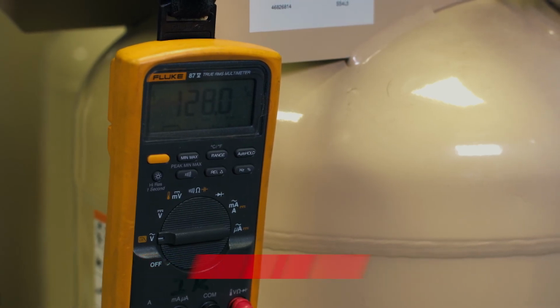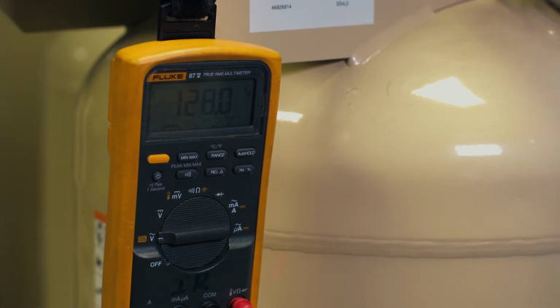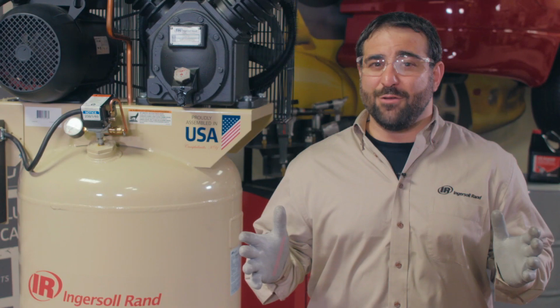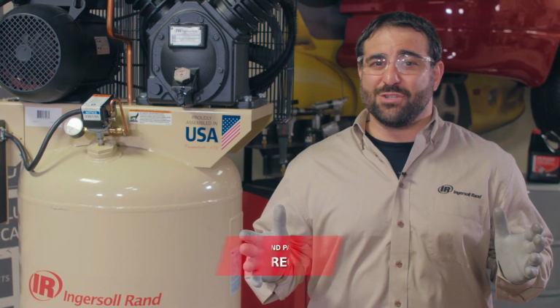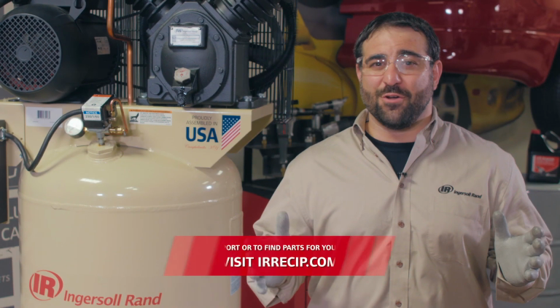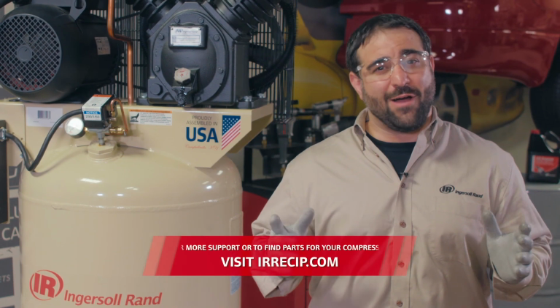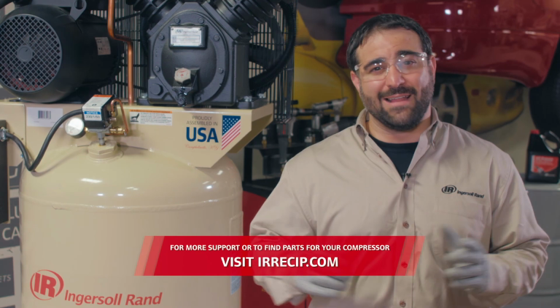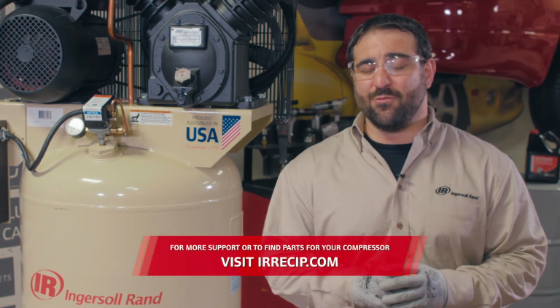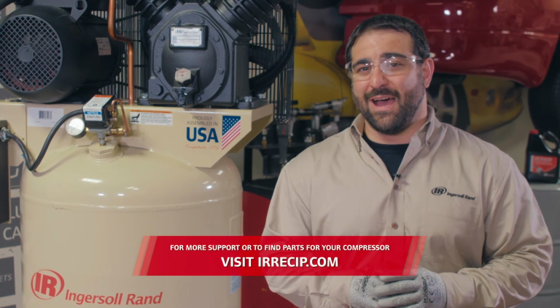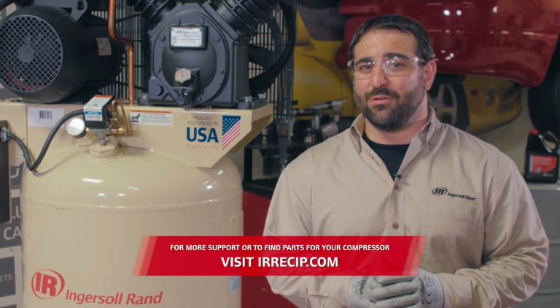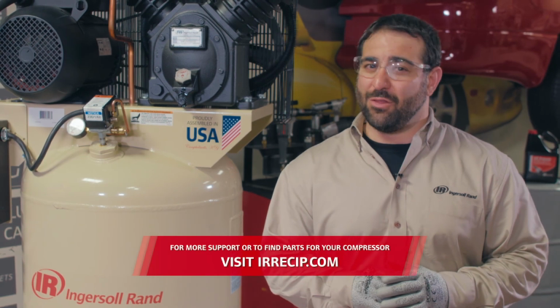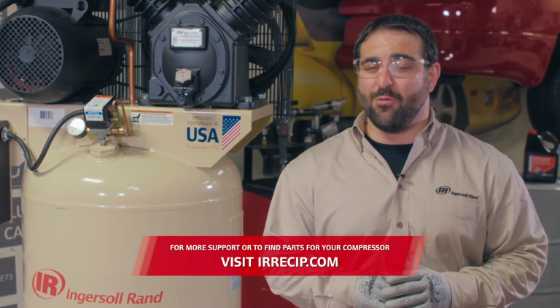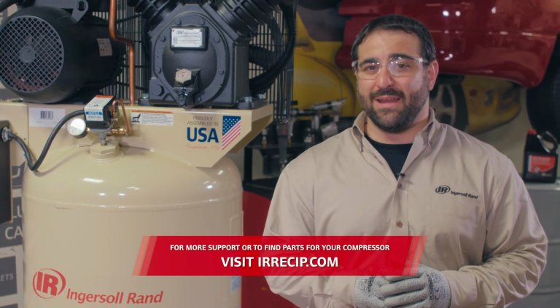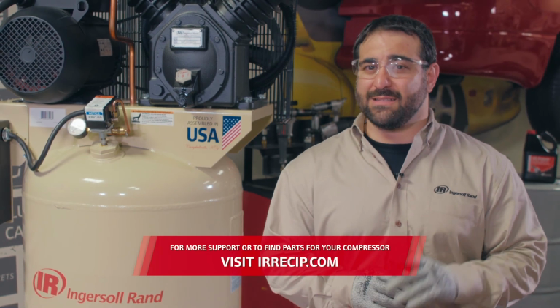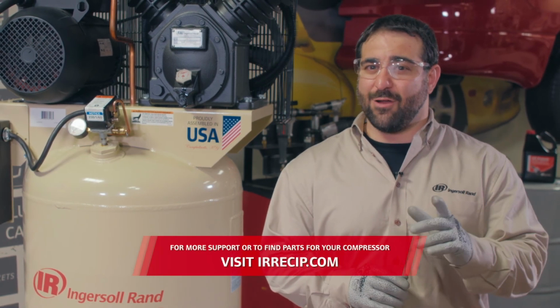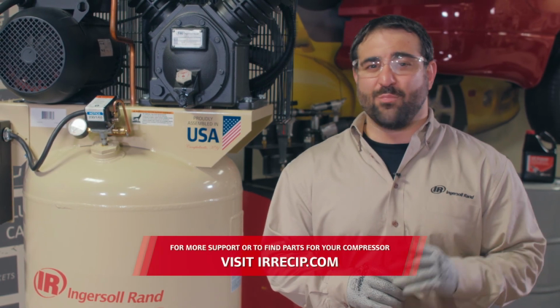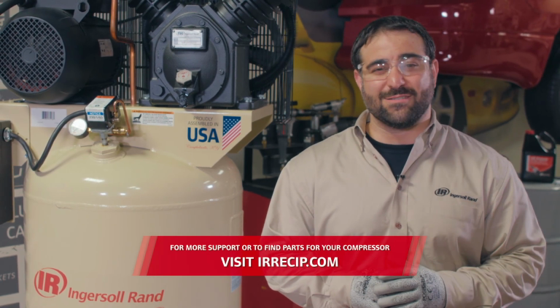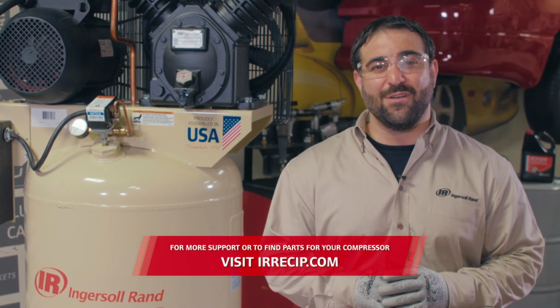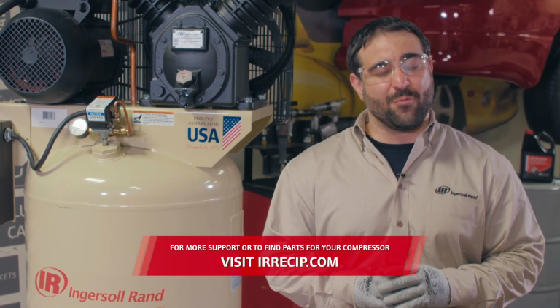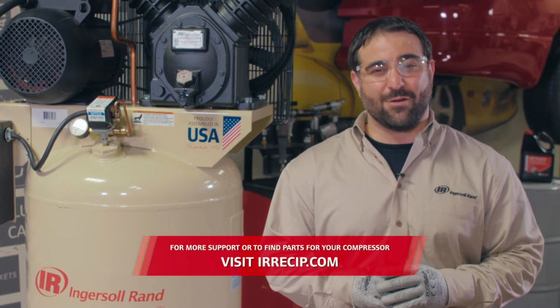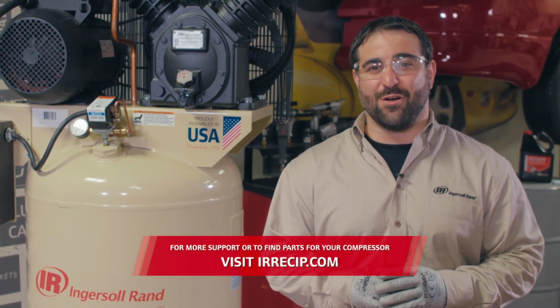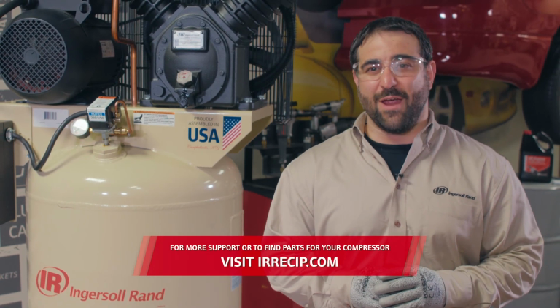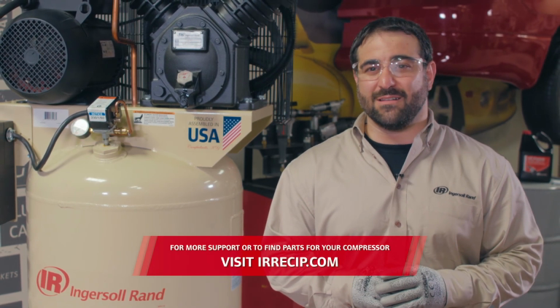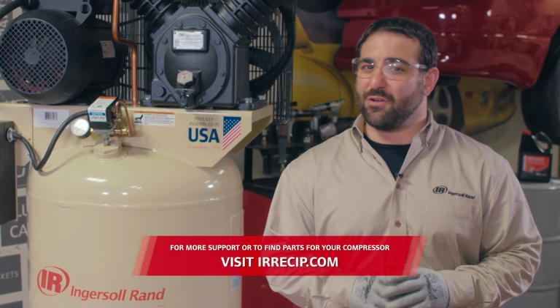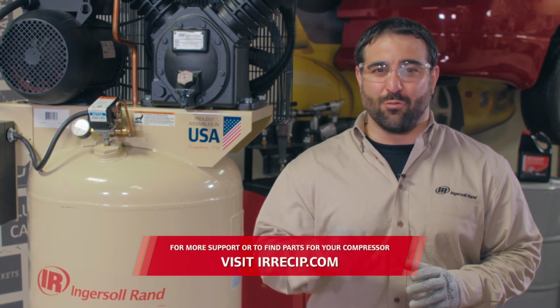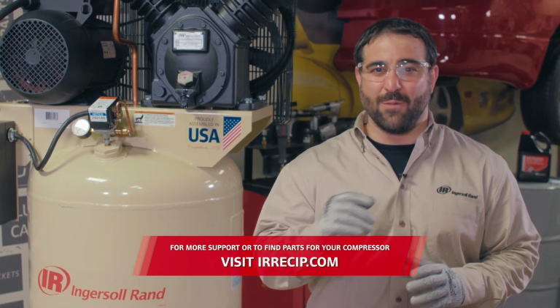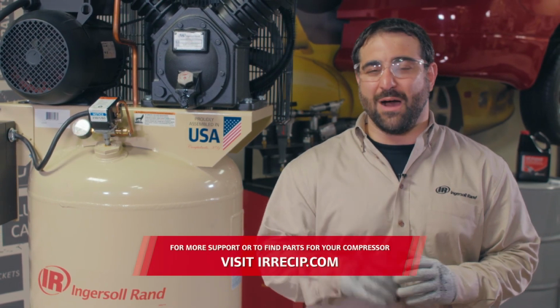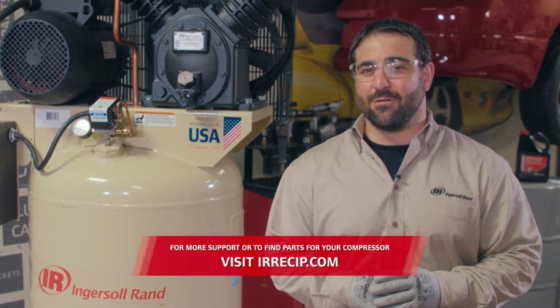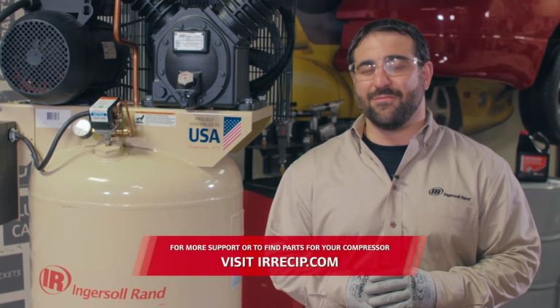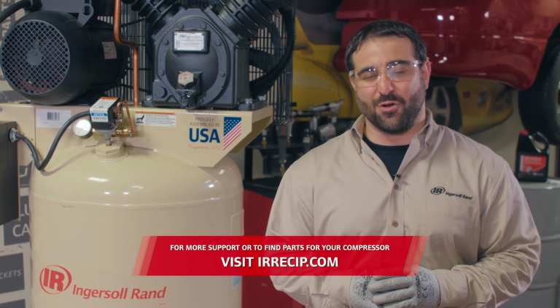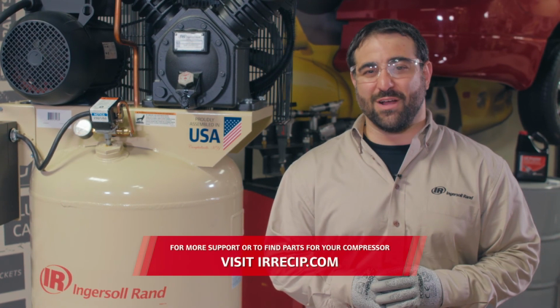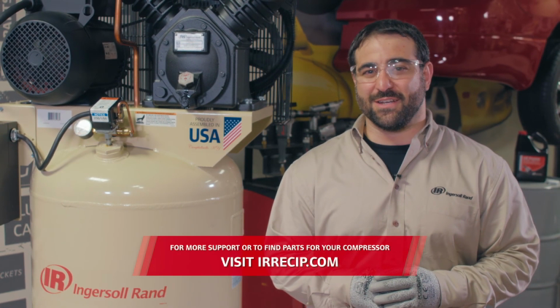And now you can enjoy your highly reliable and low maintenance air compressor from Ingersoll Rand, delivering the right power for your project.